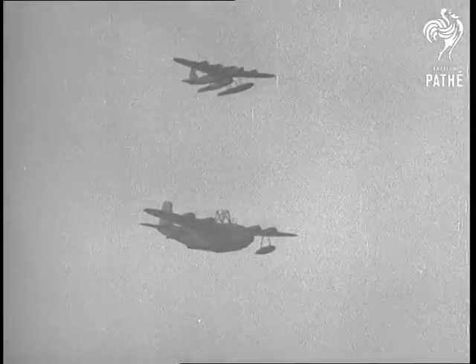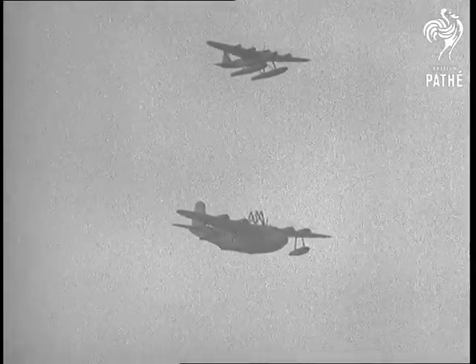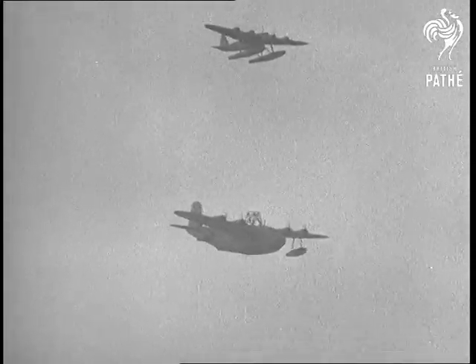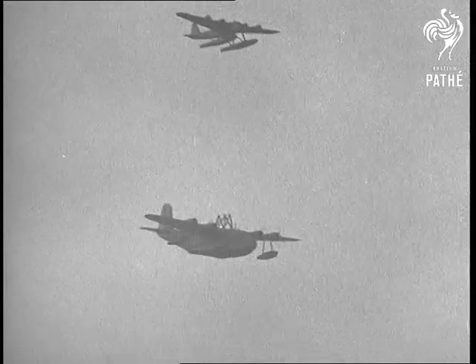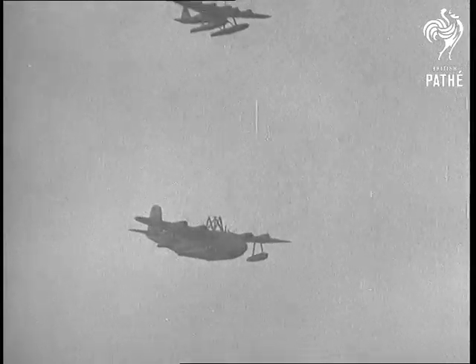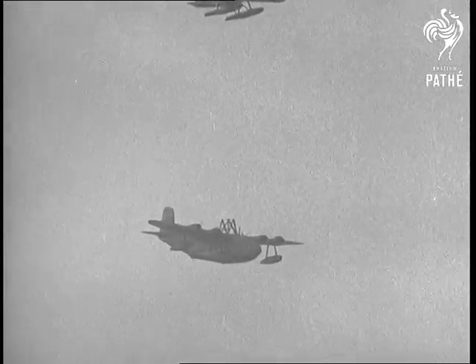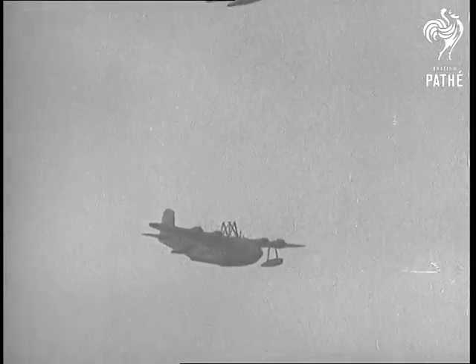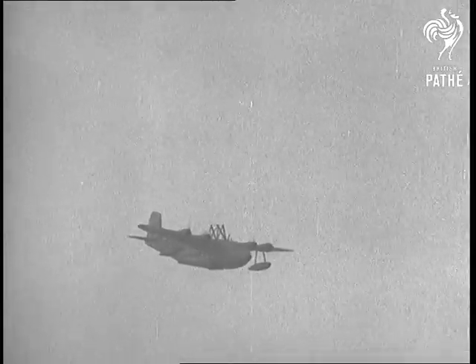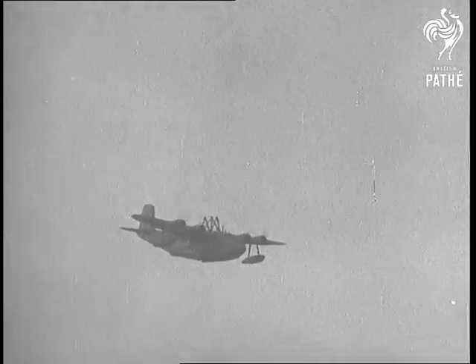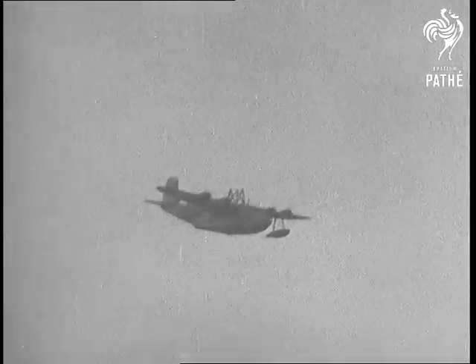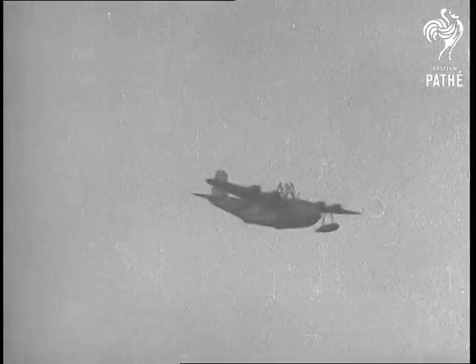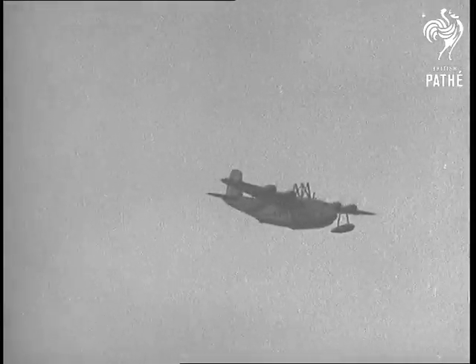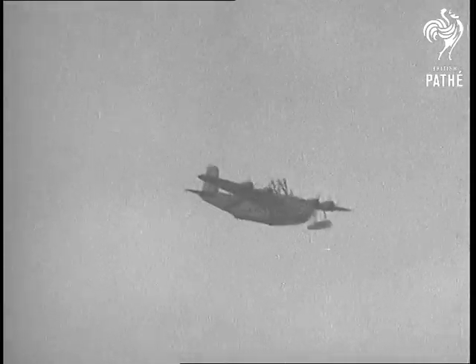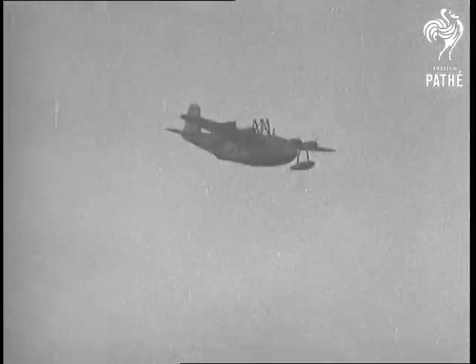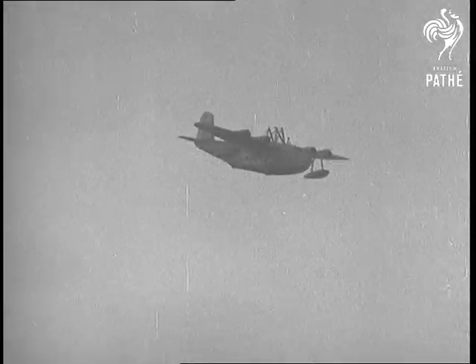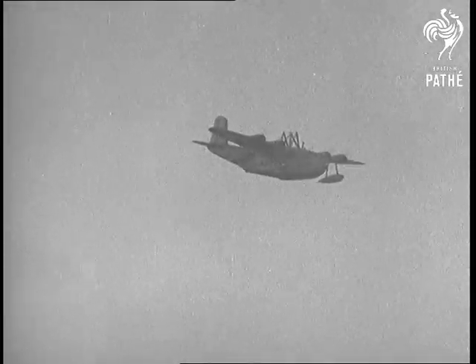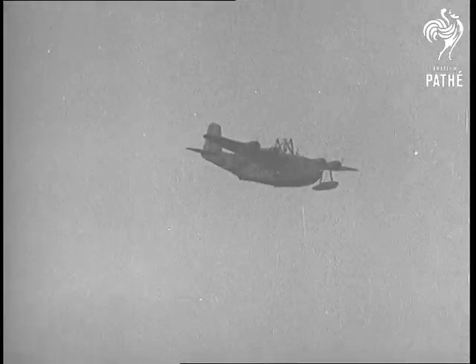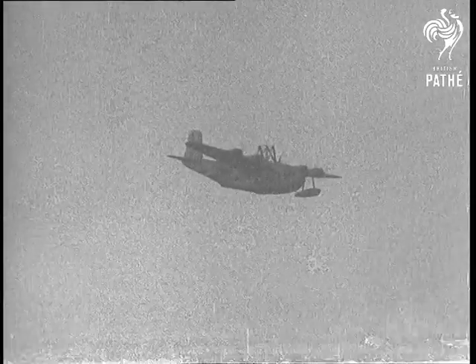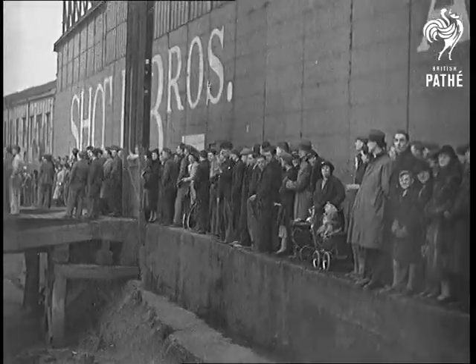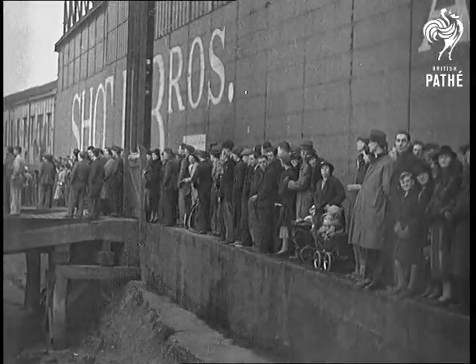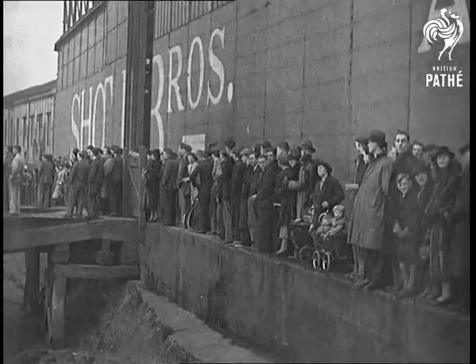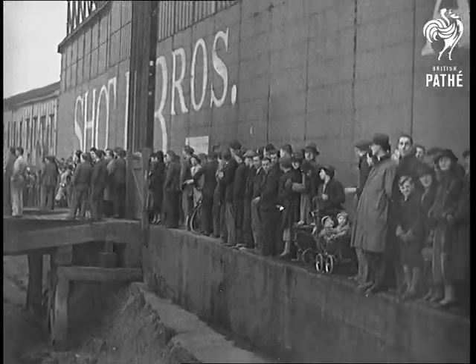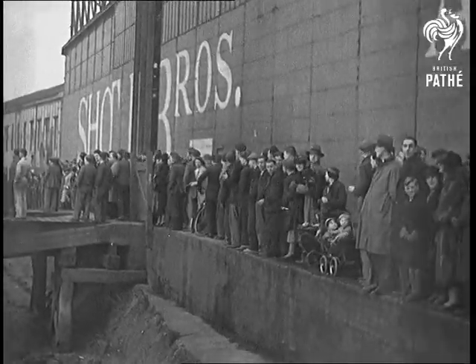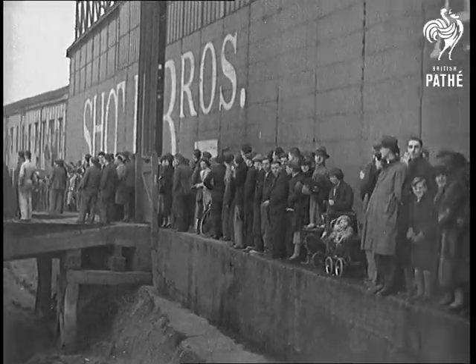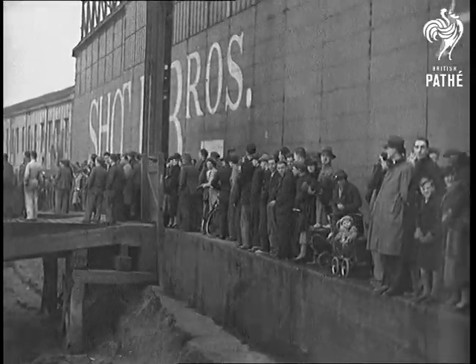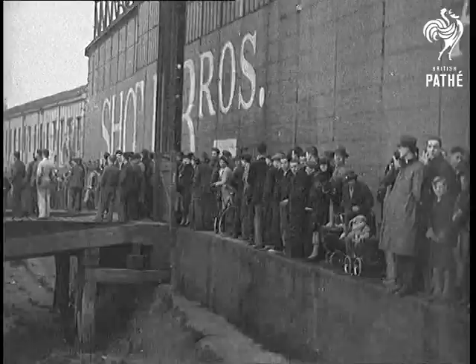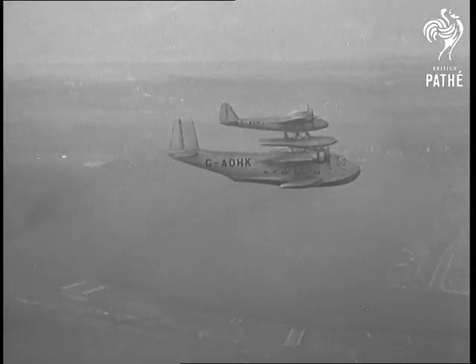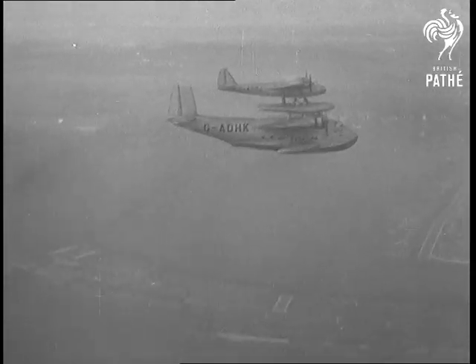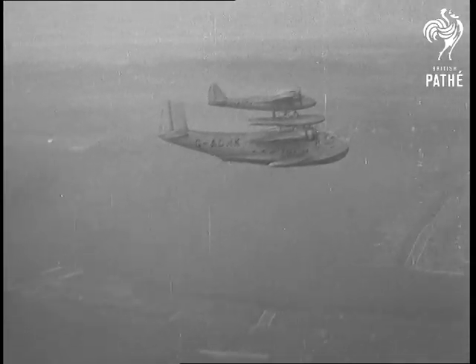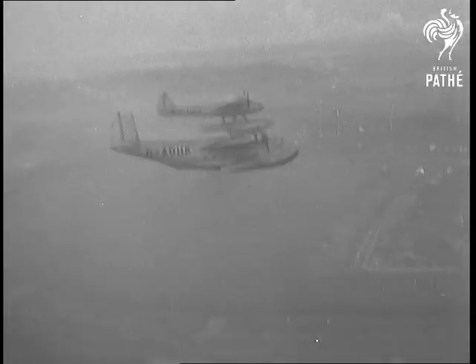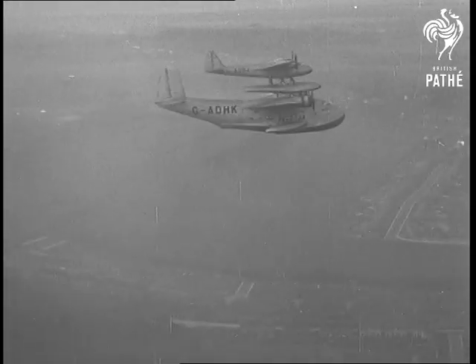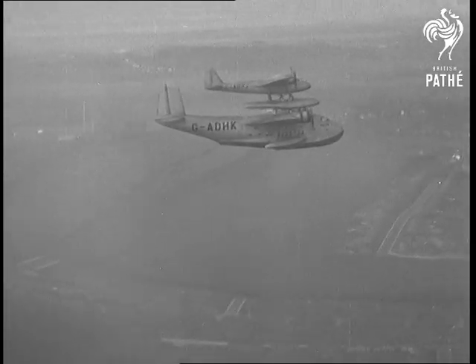But Pathé Gazette is able to show you even more. From the air, our cameraman had an even better view of the dramatic separation of Mercury and Maya.